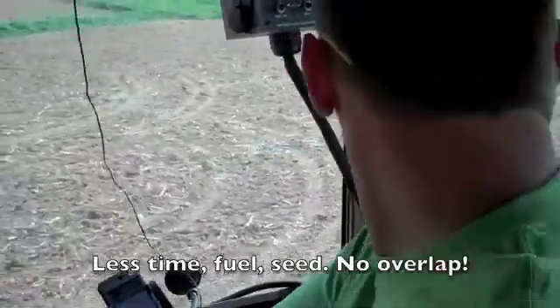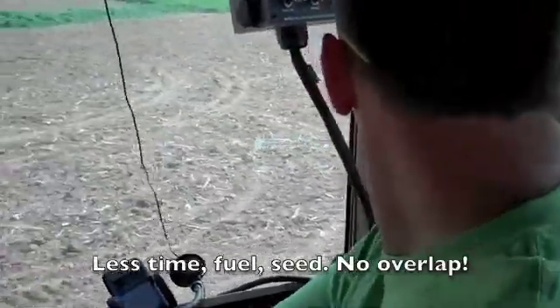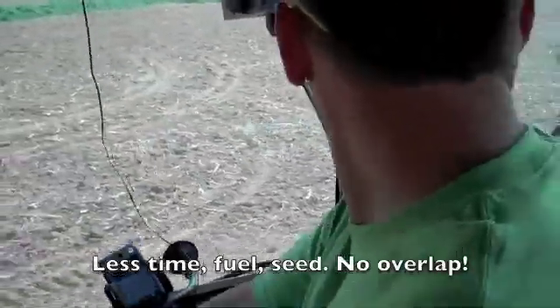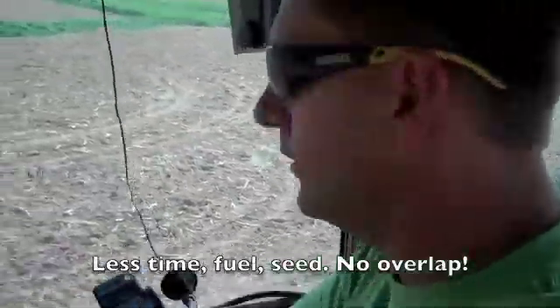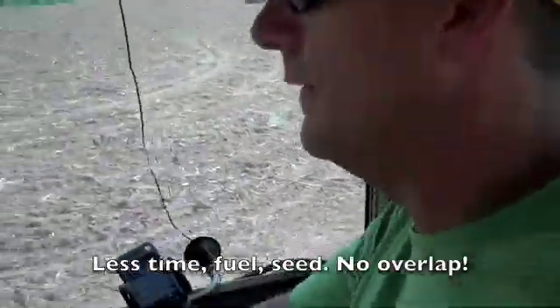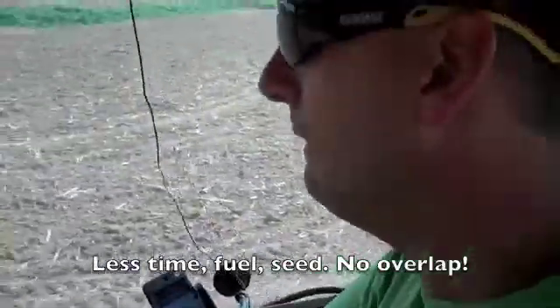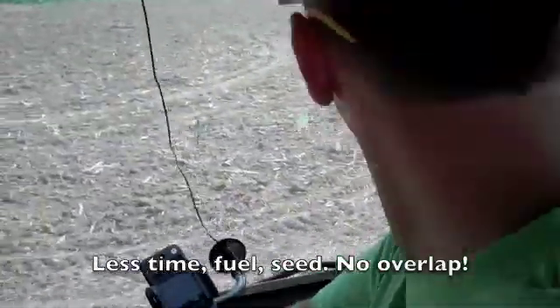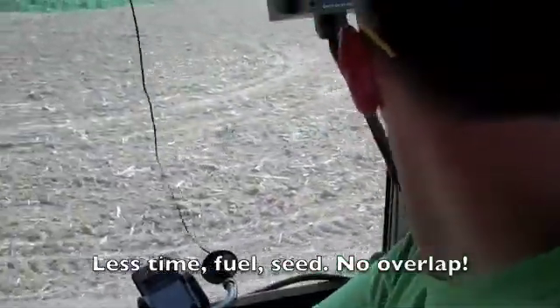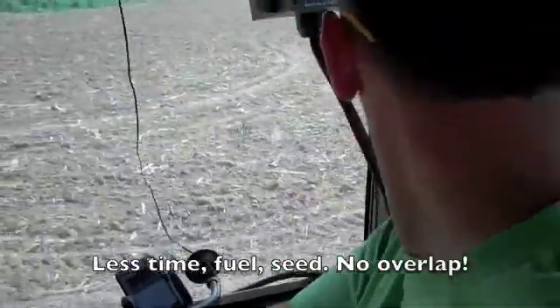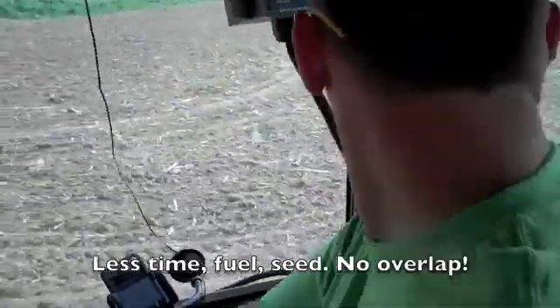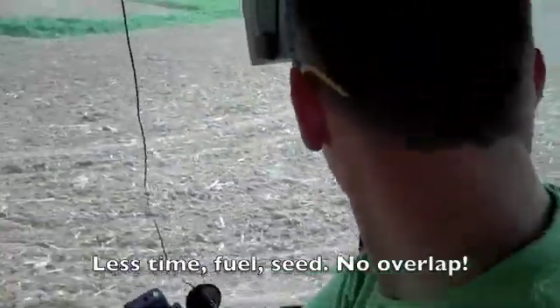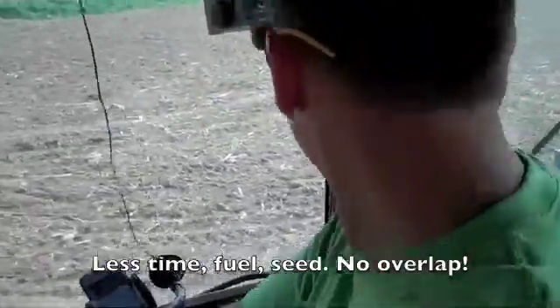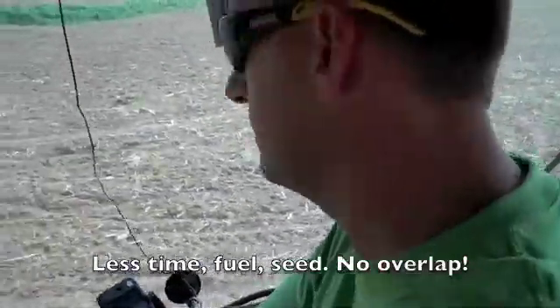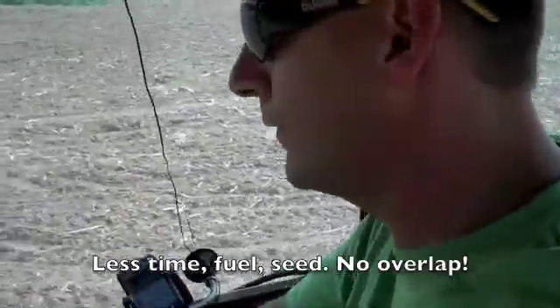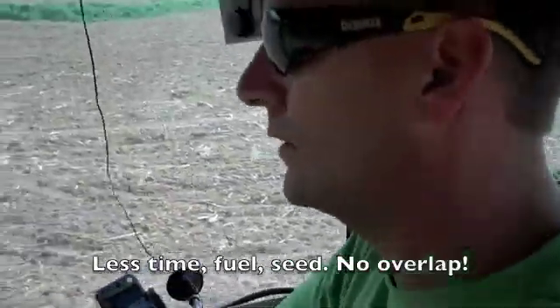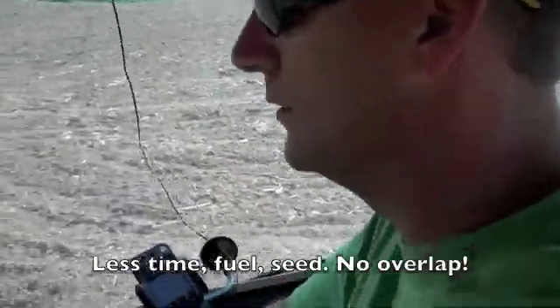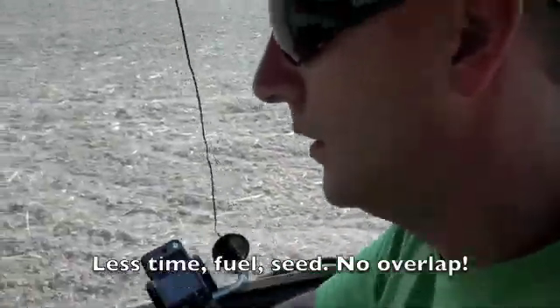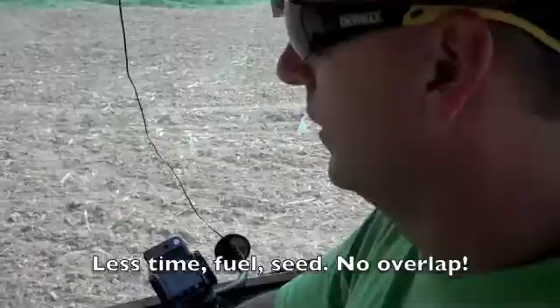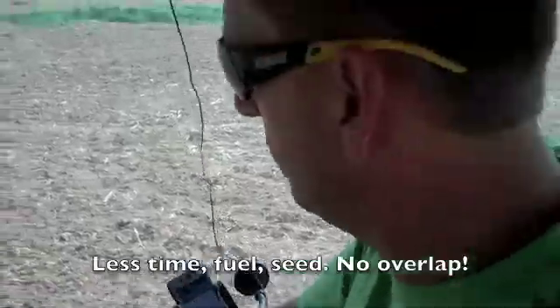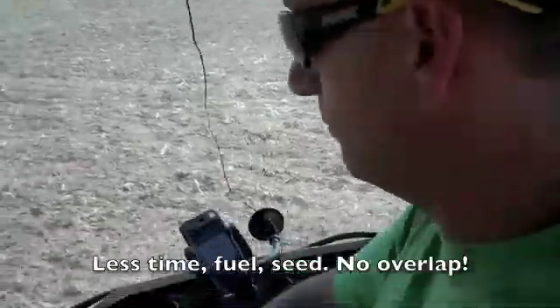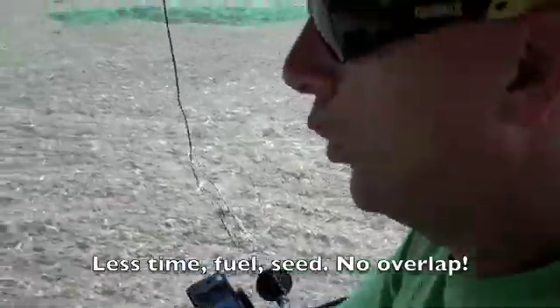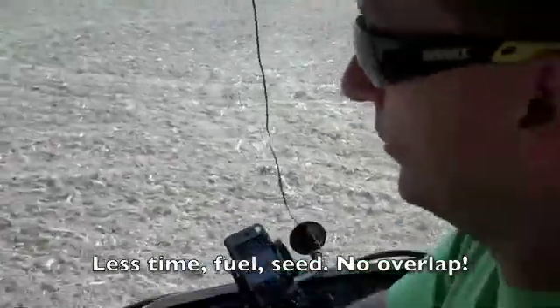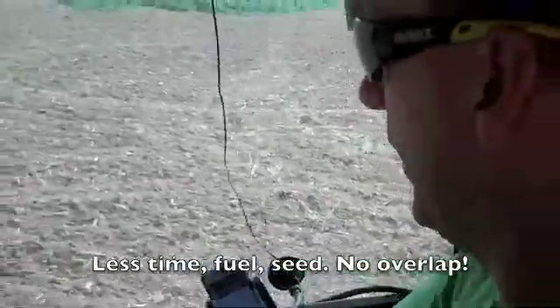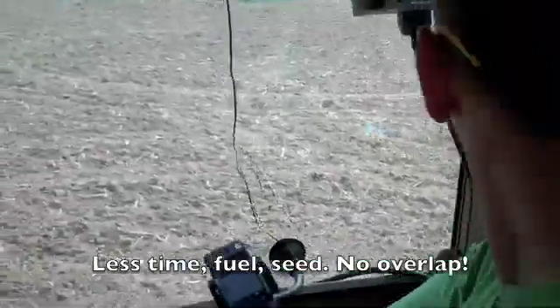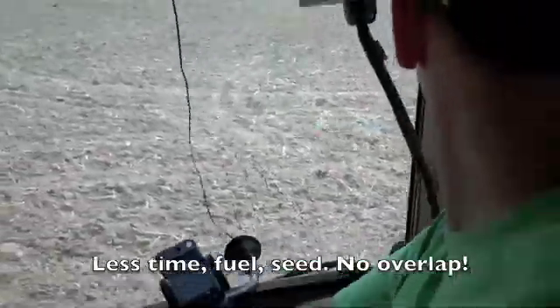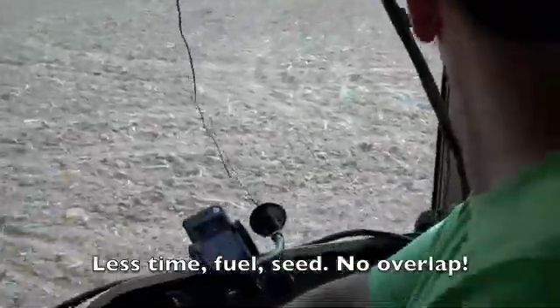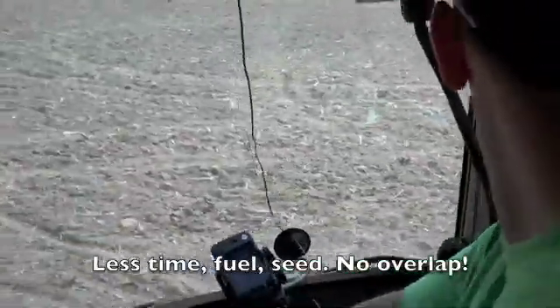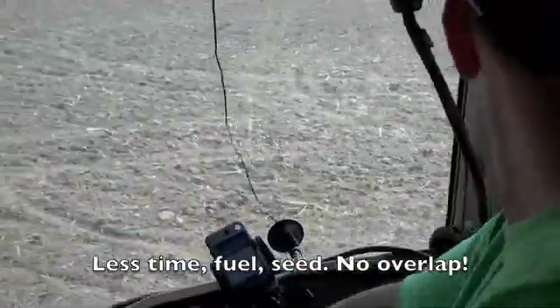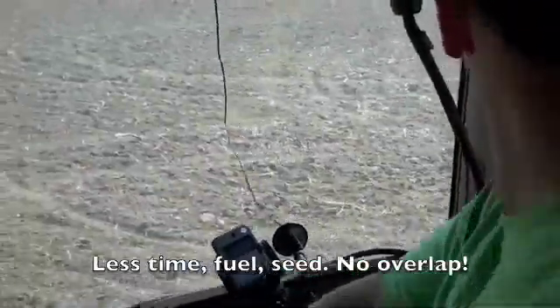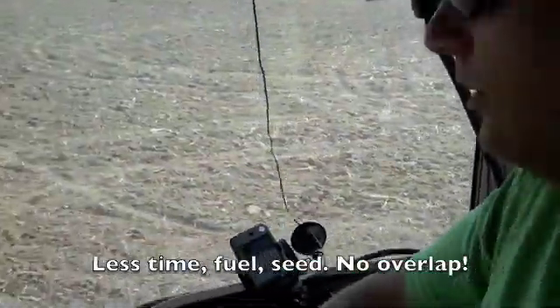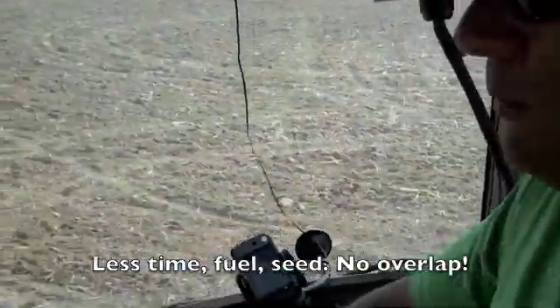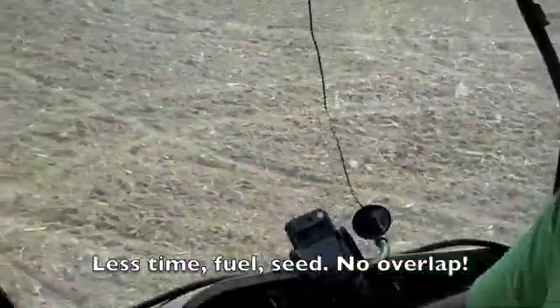So compared to last year, how much faster has this been? Twice as fast for sure, maybe a little bit more.